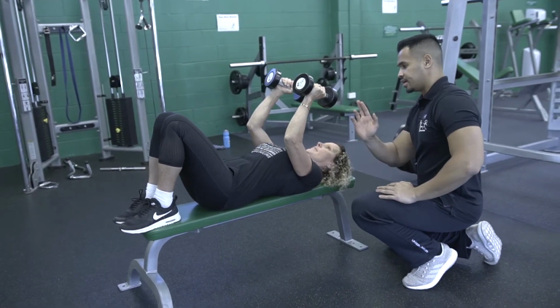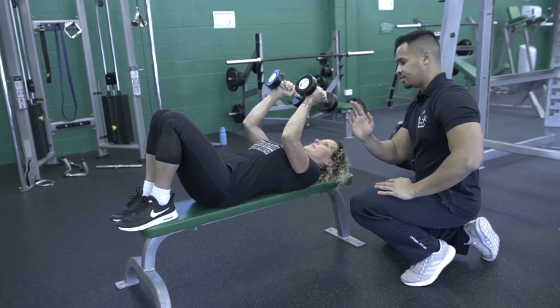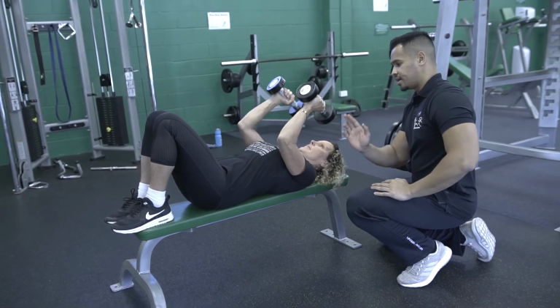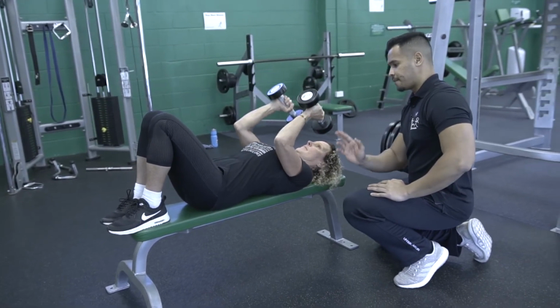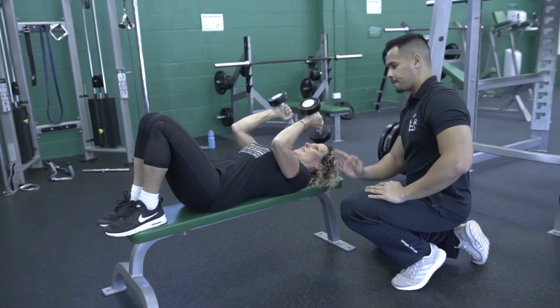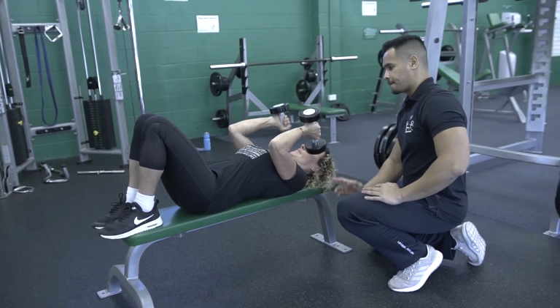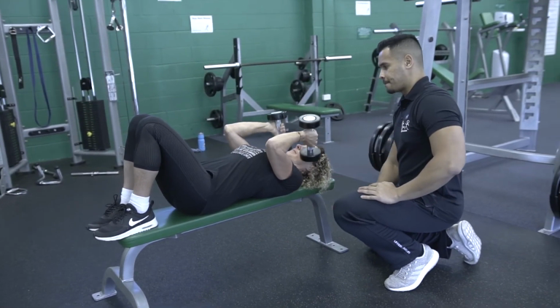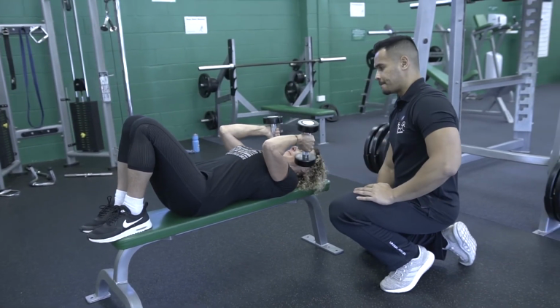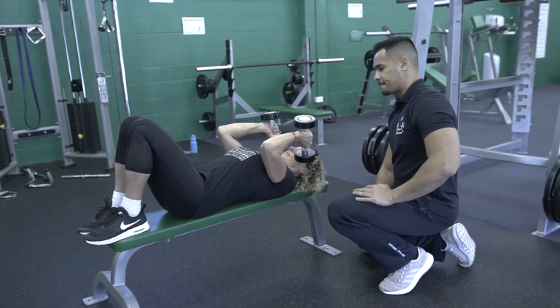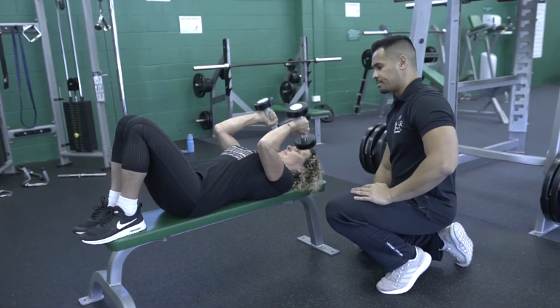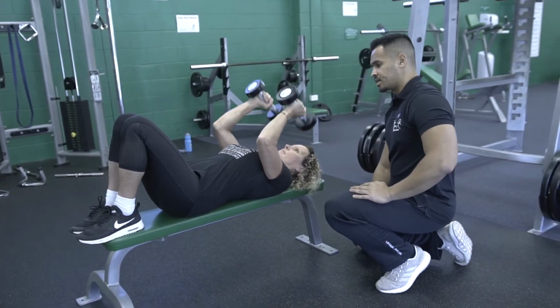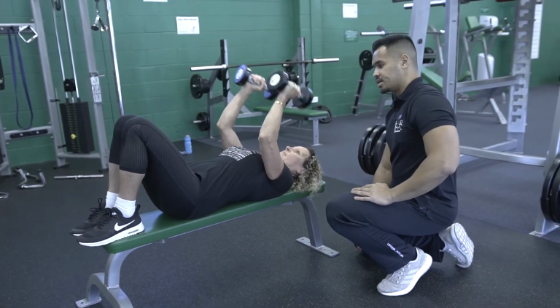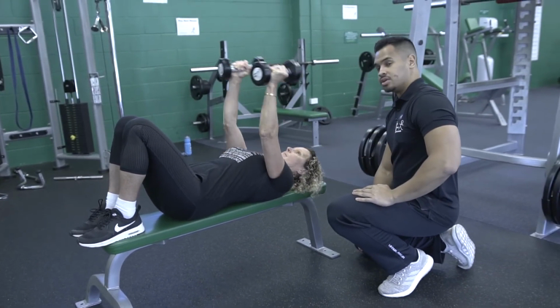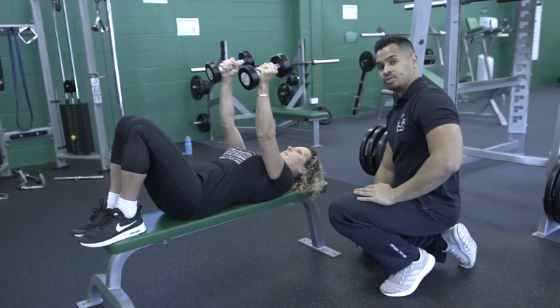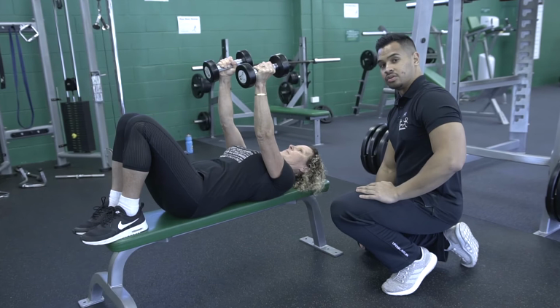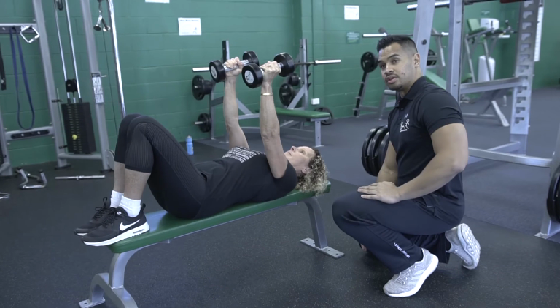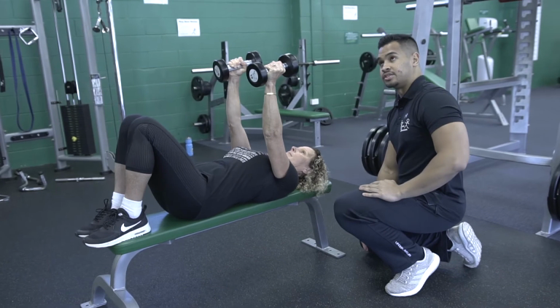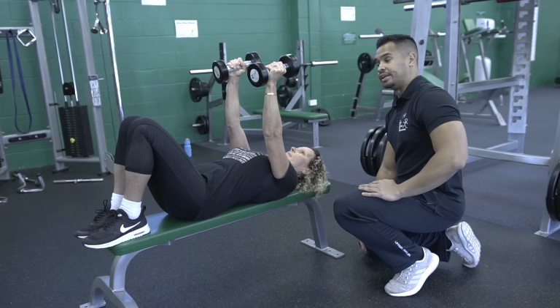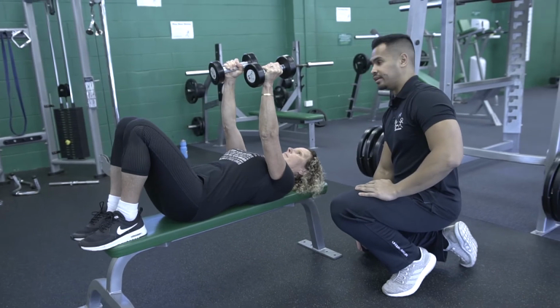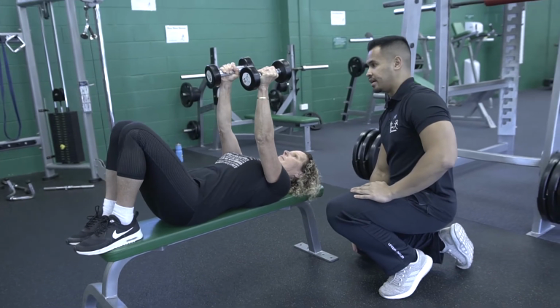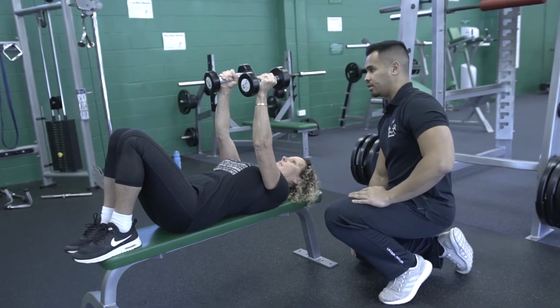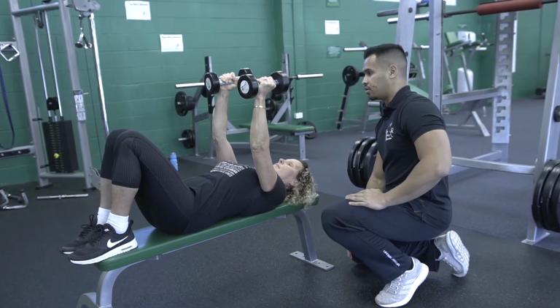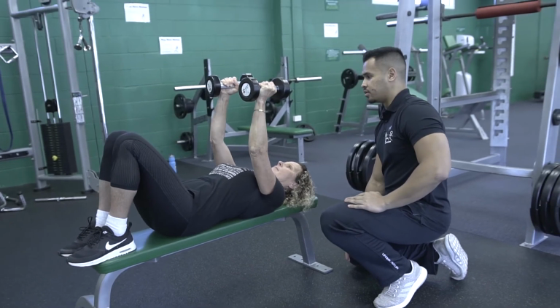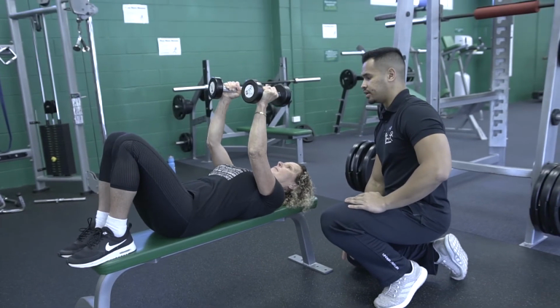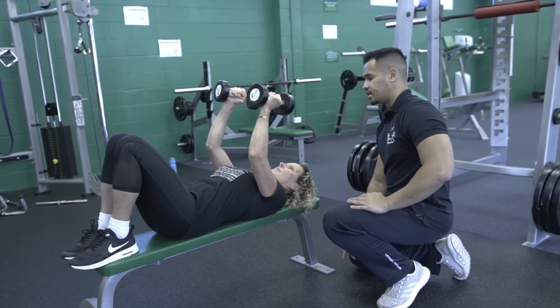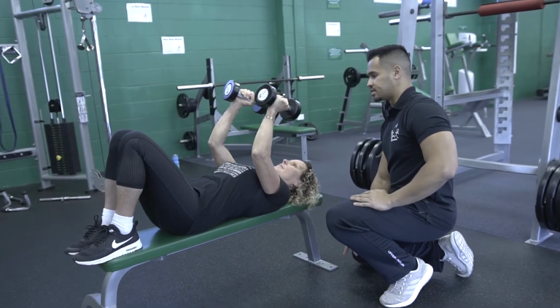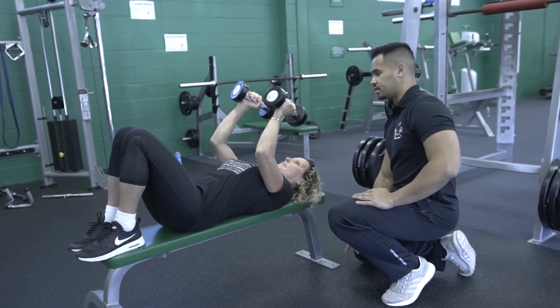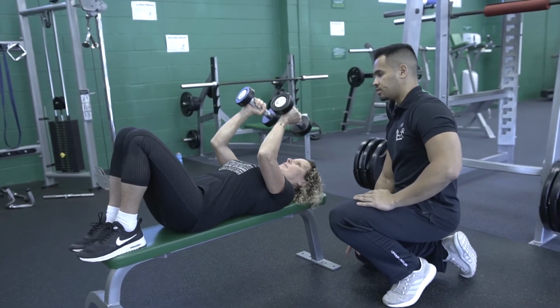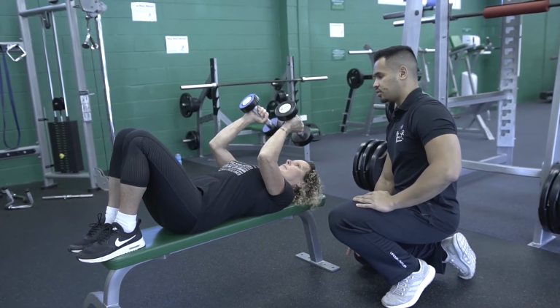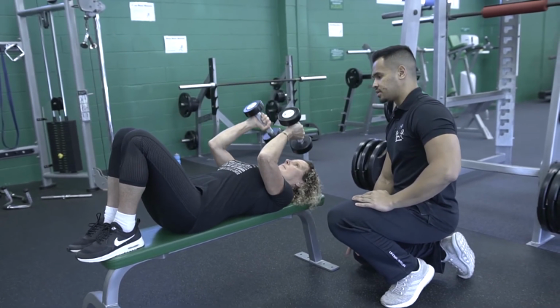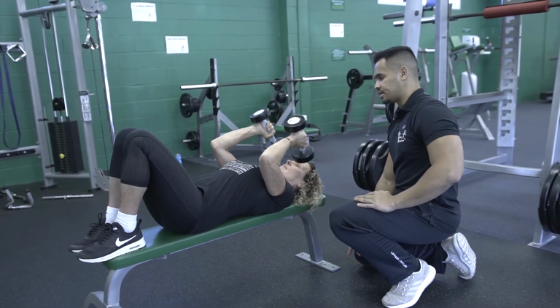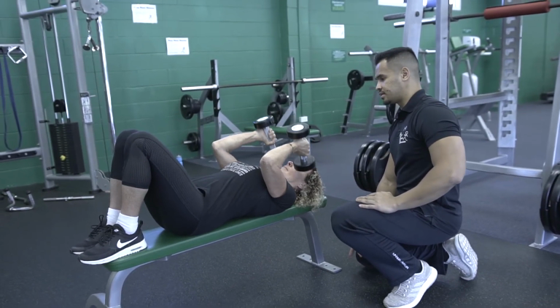Down again. Ceiling. Nice and slow, three seconds.